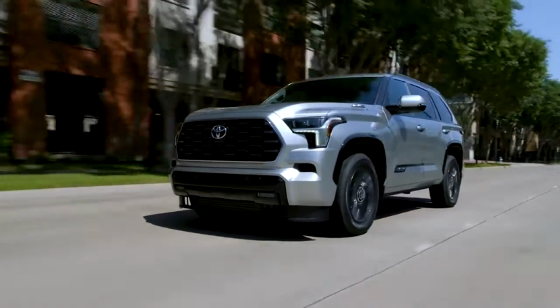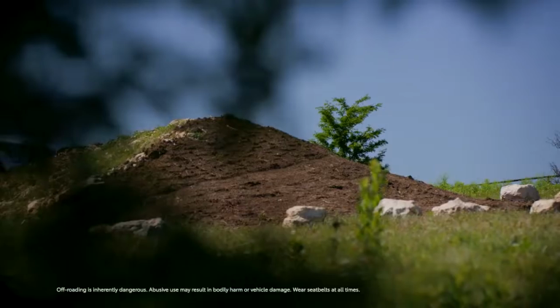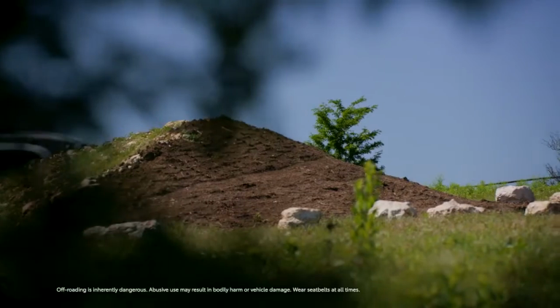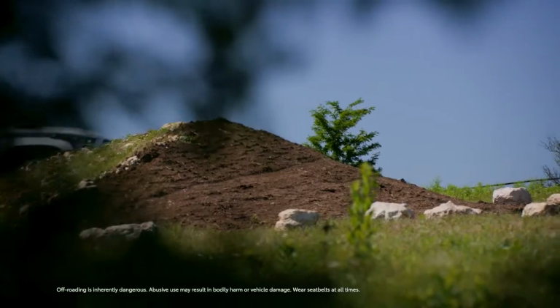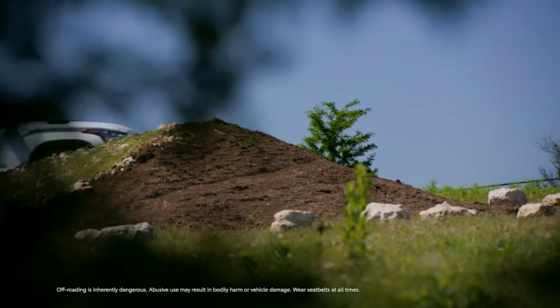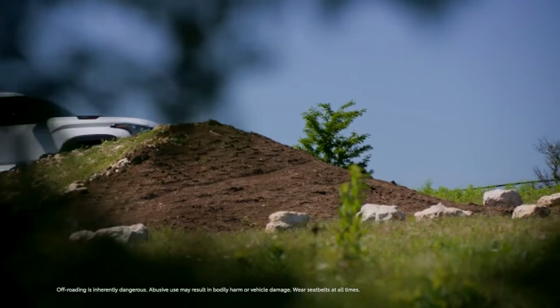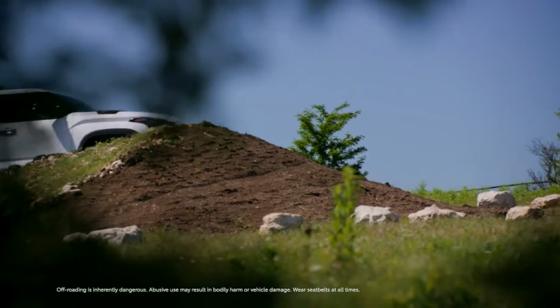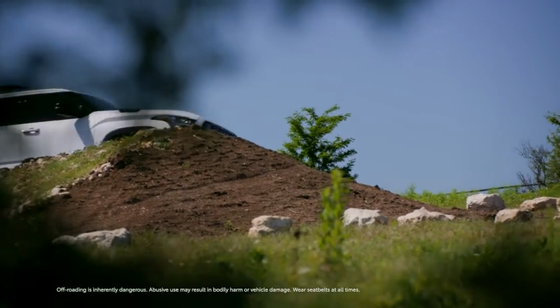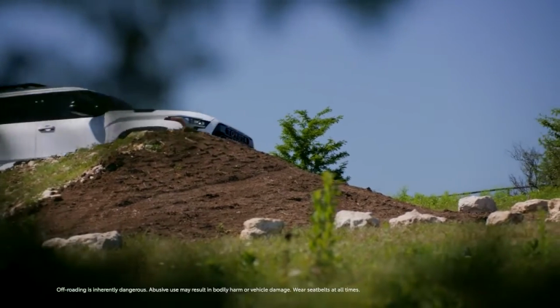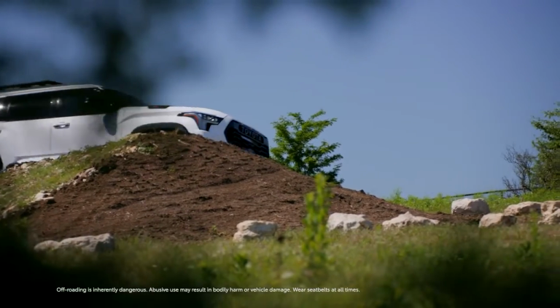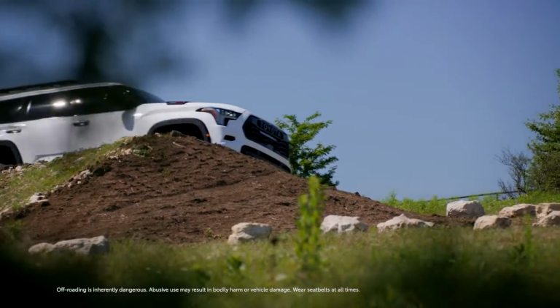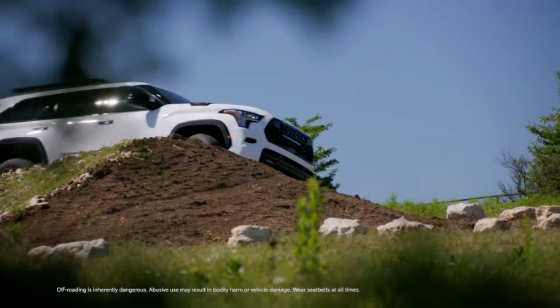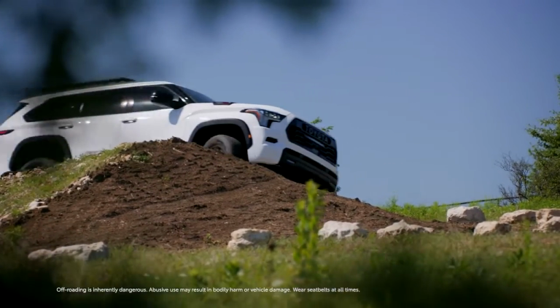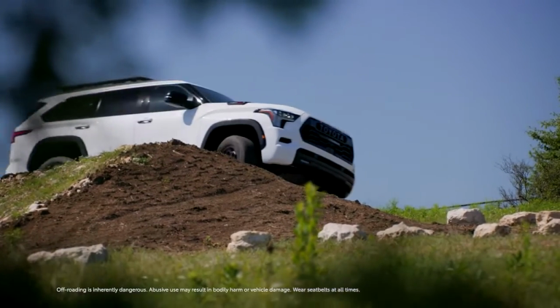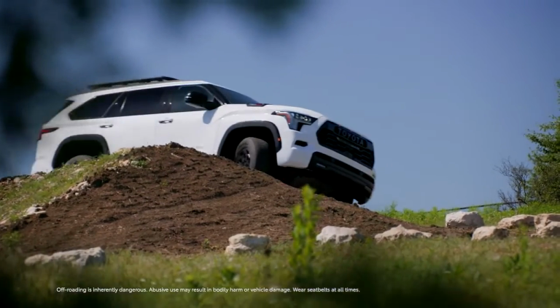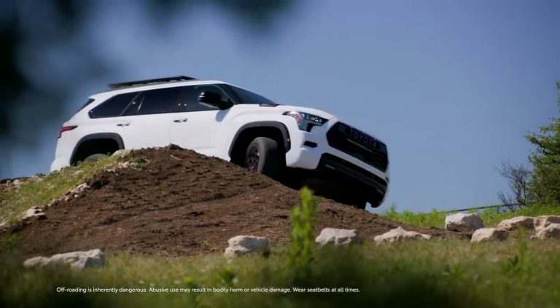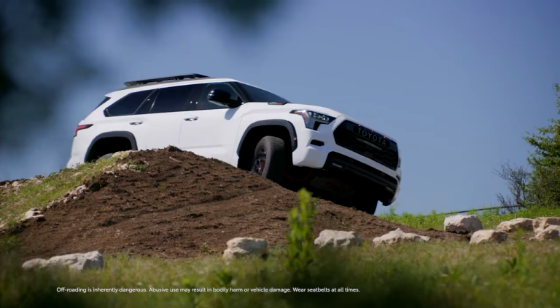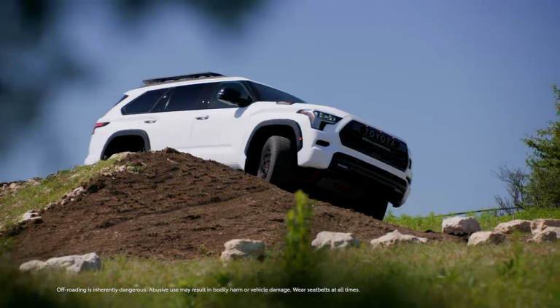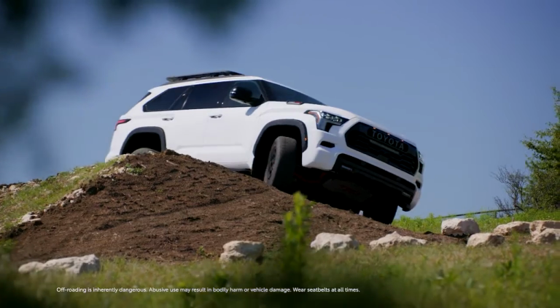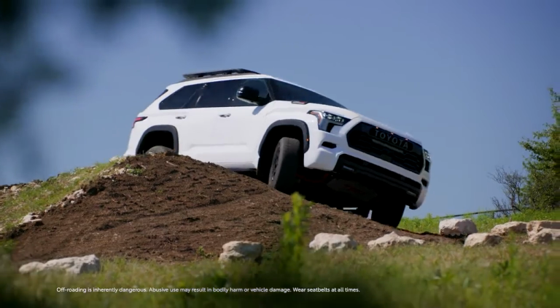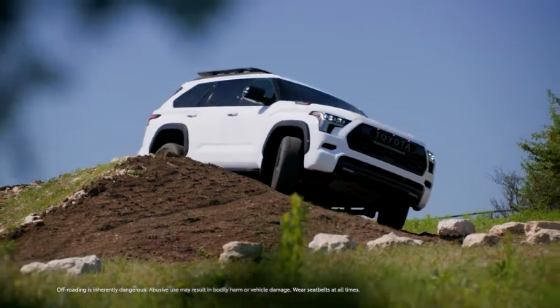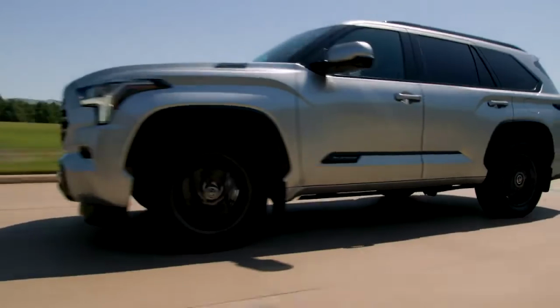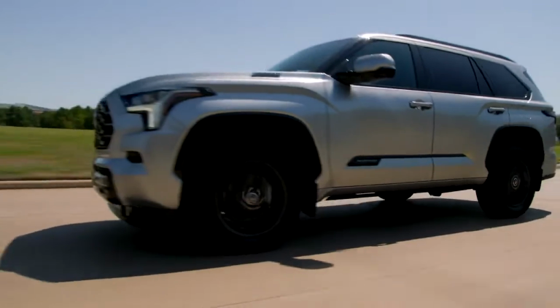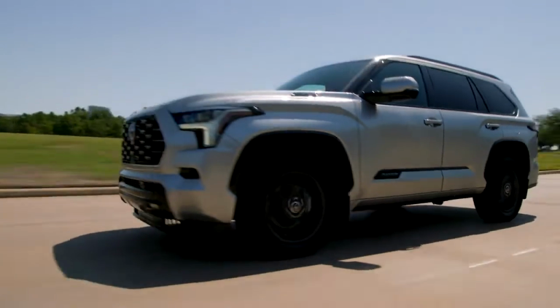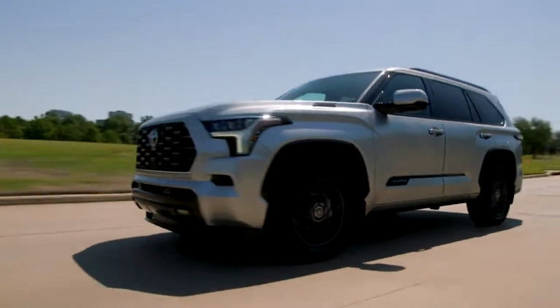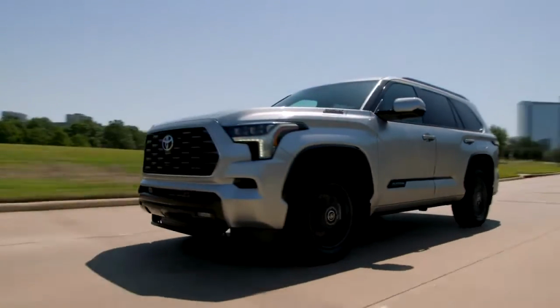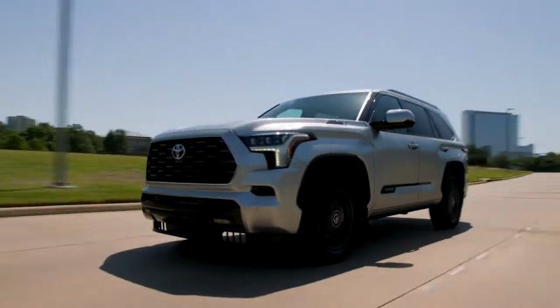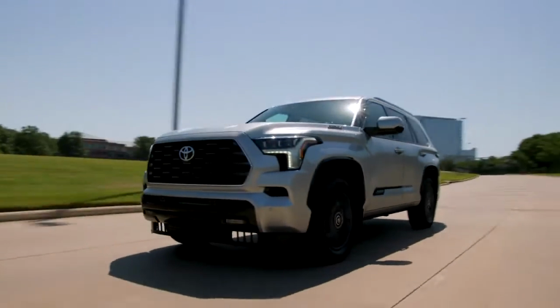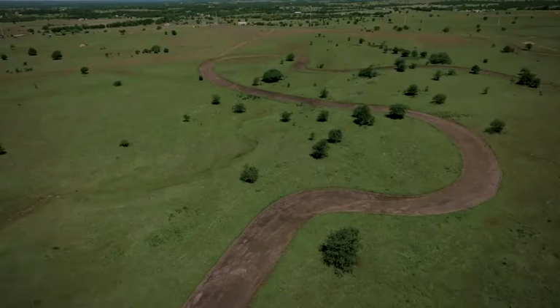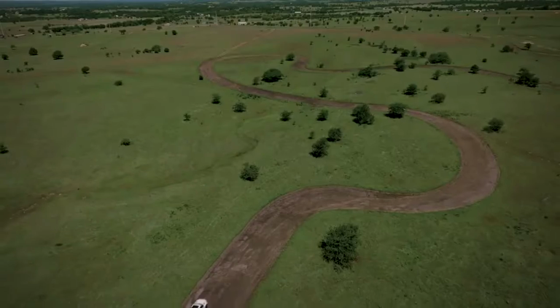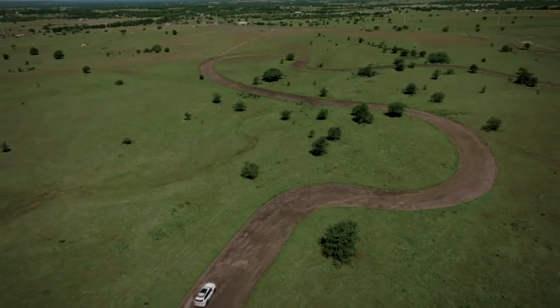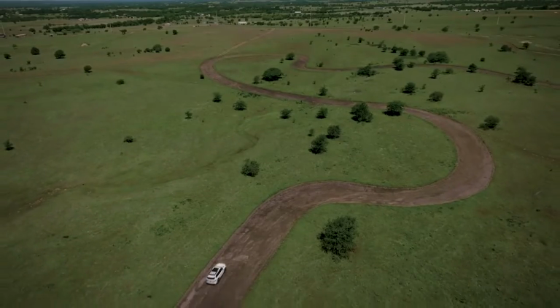Considering its impressive lineup, drivers can find the perfect model to suit their needs, whether on the road or even the trail.